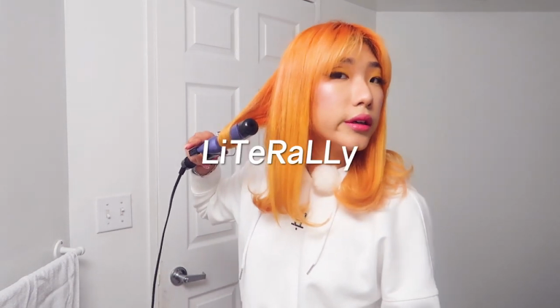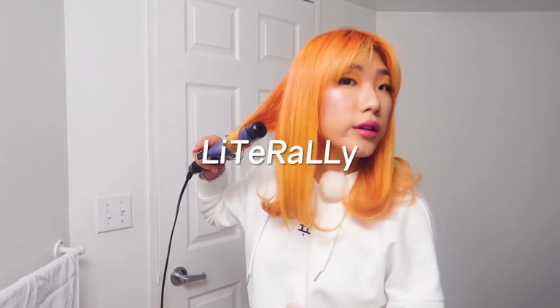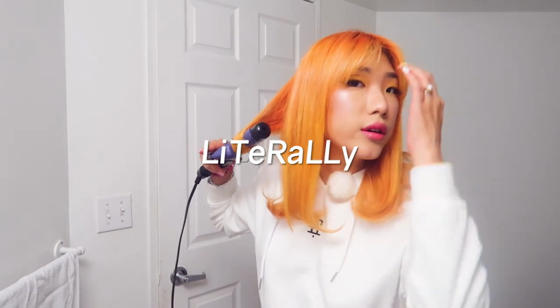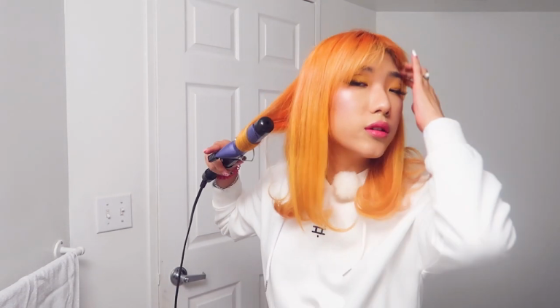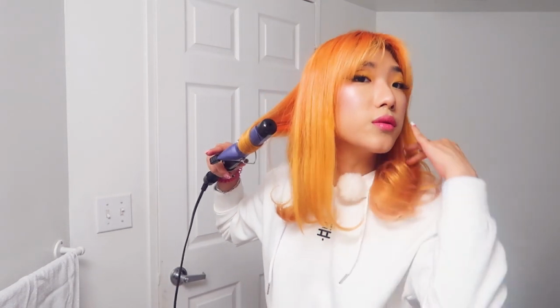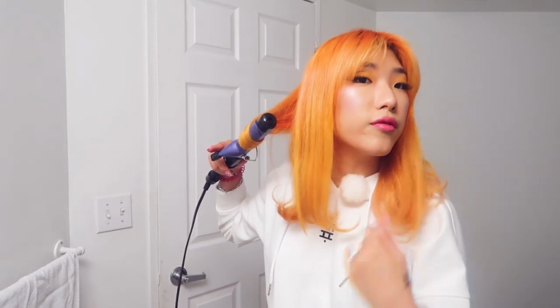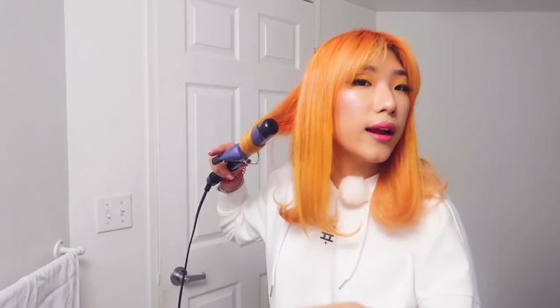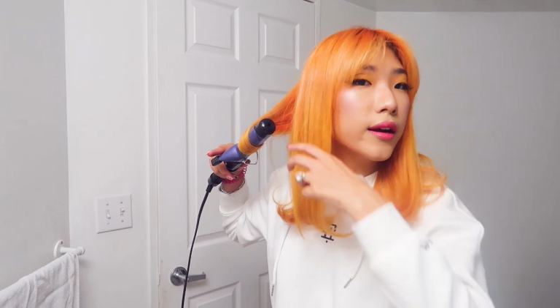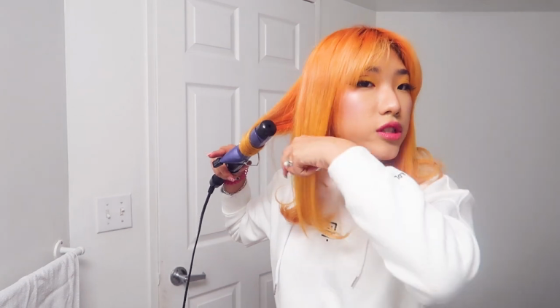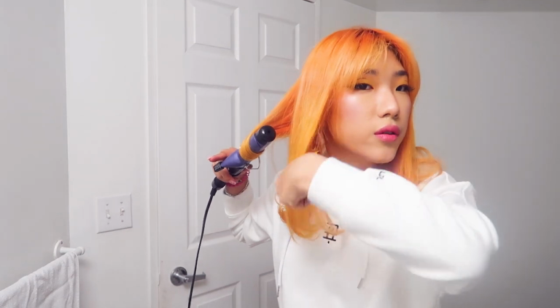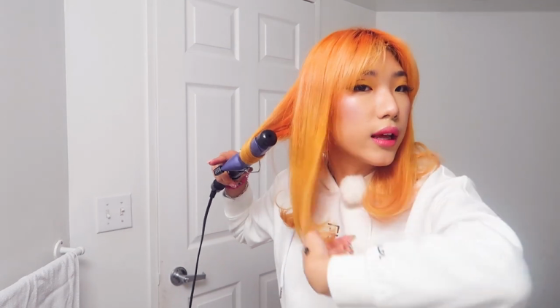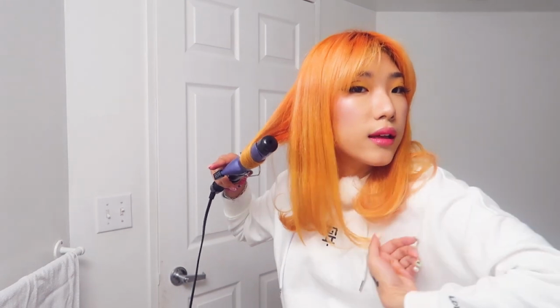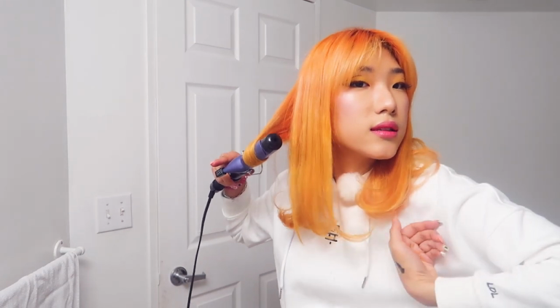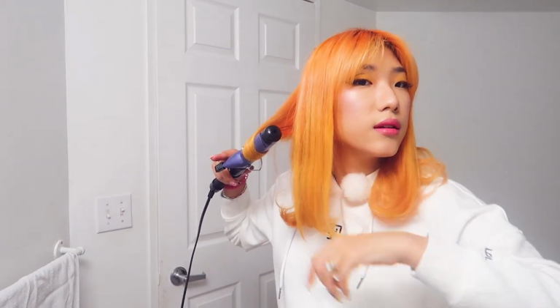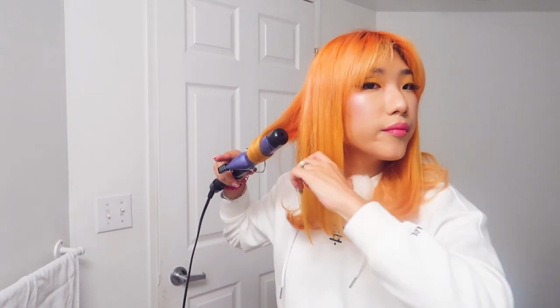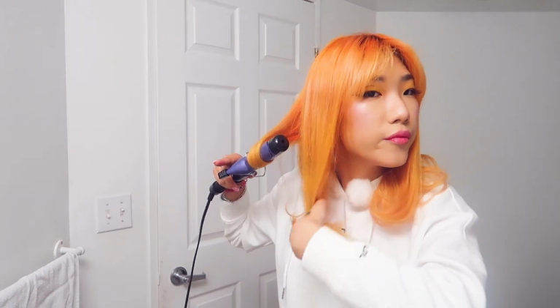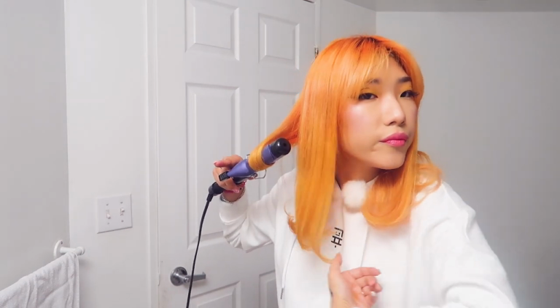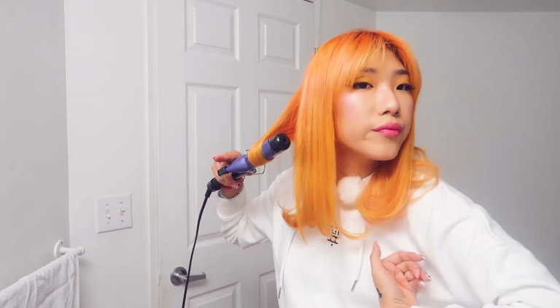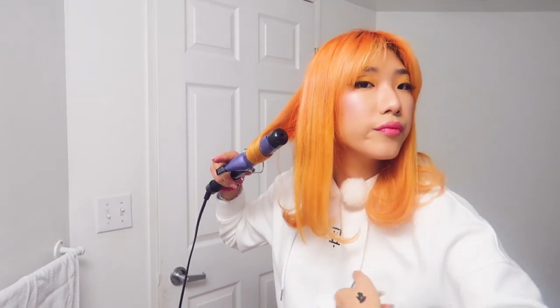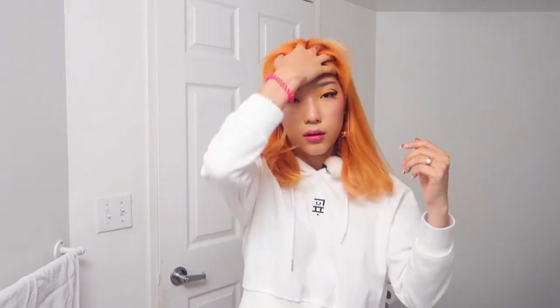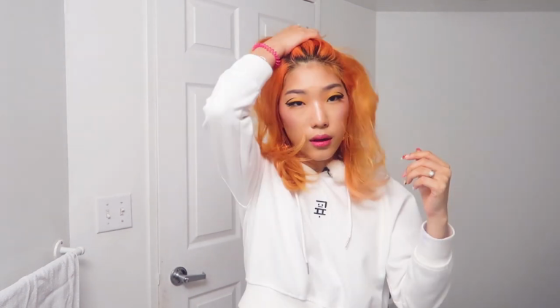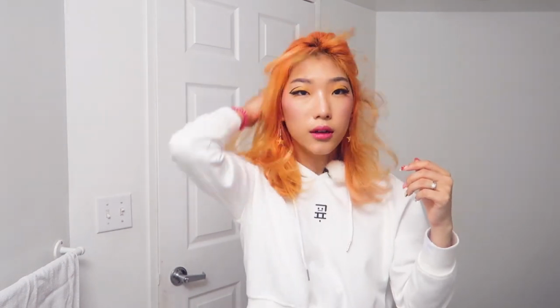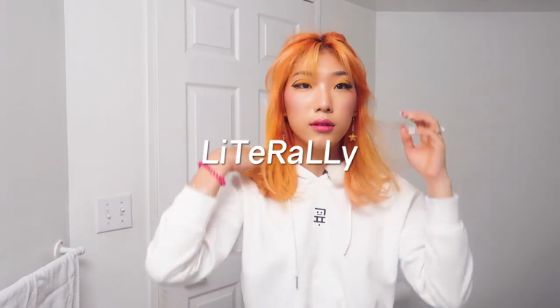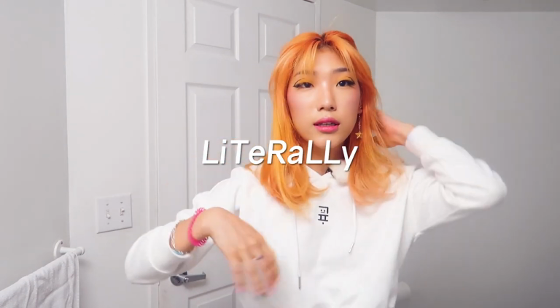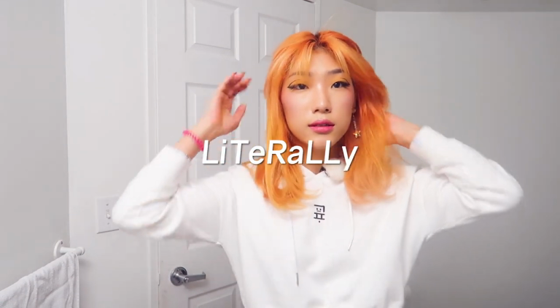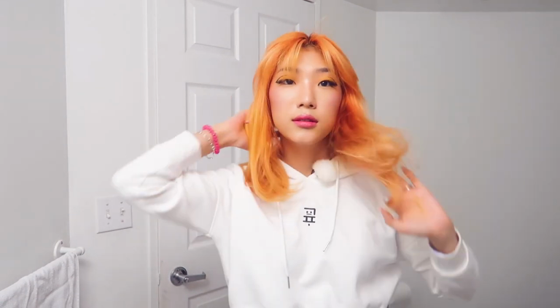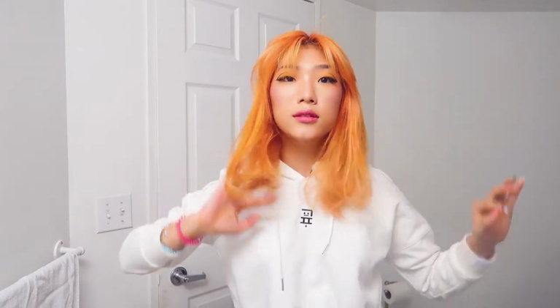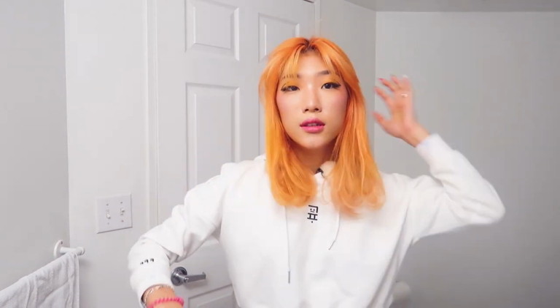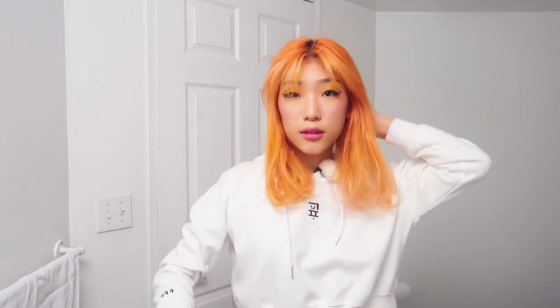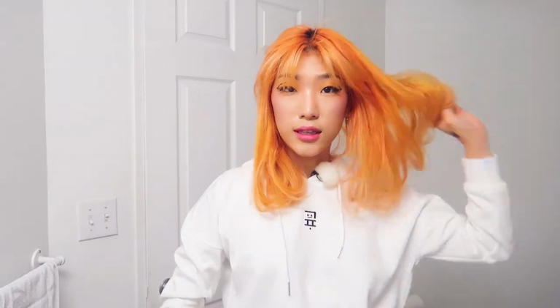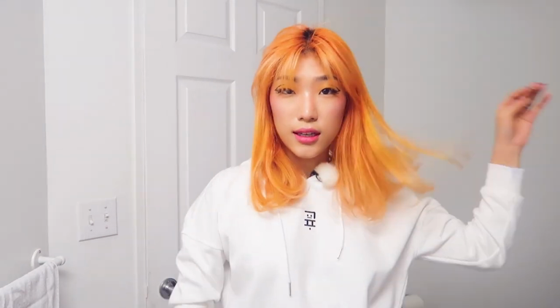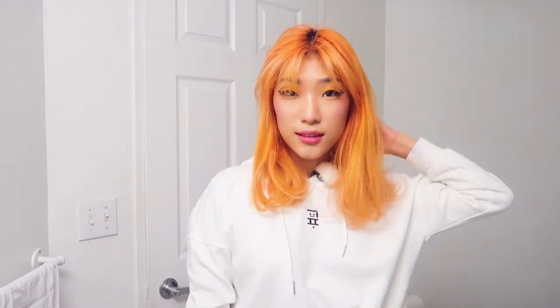Literally you could do this with a flat iron just going like this. And literally that's it.